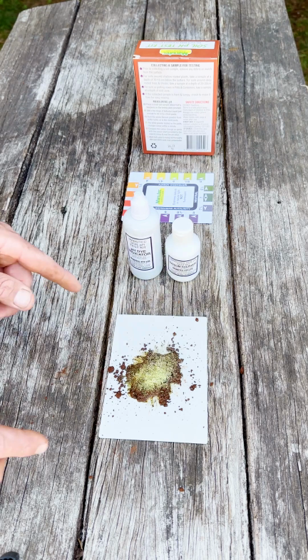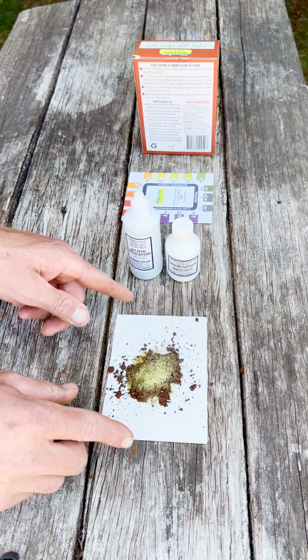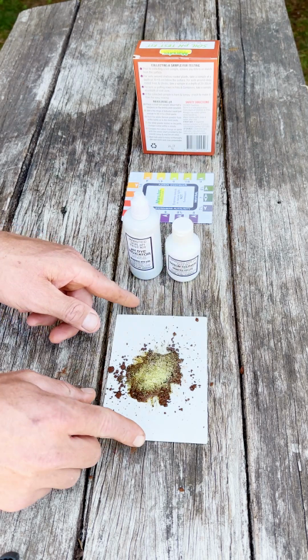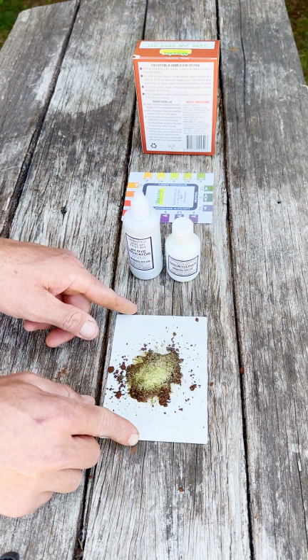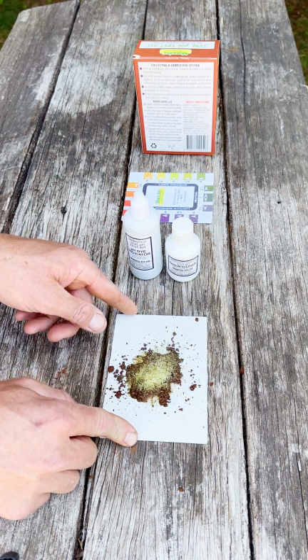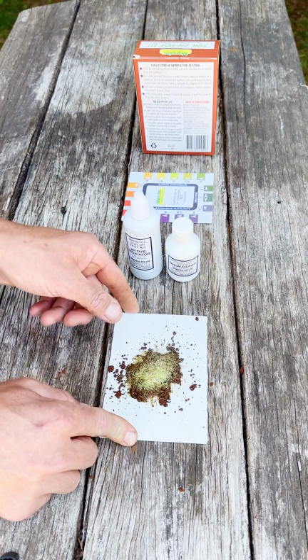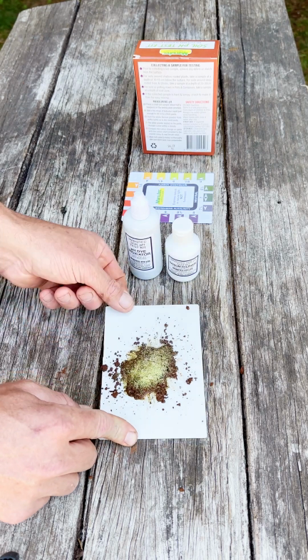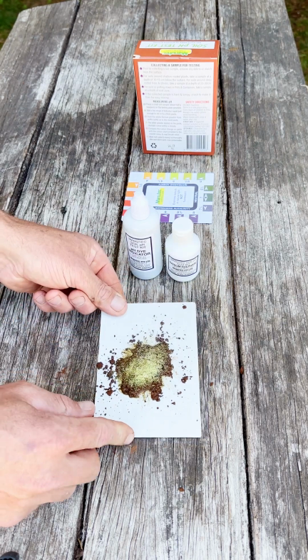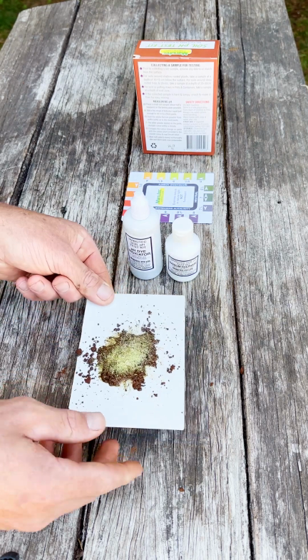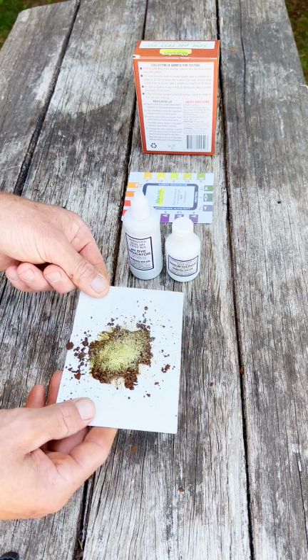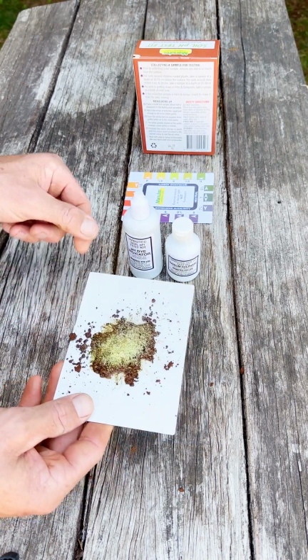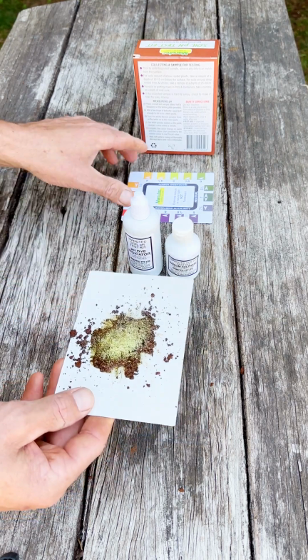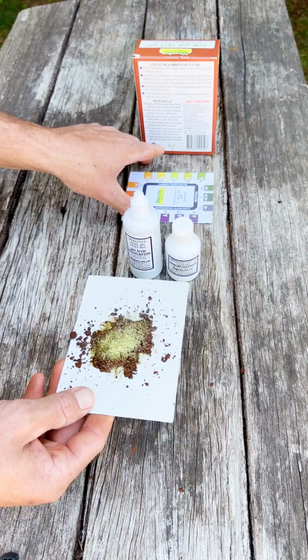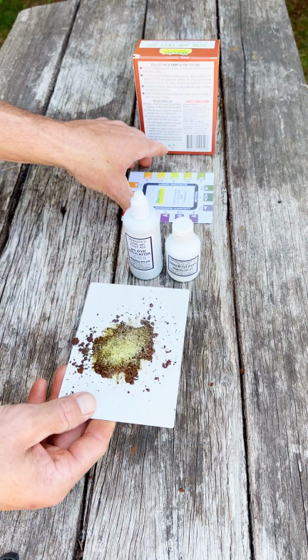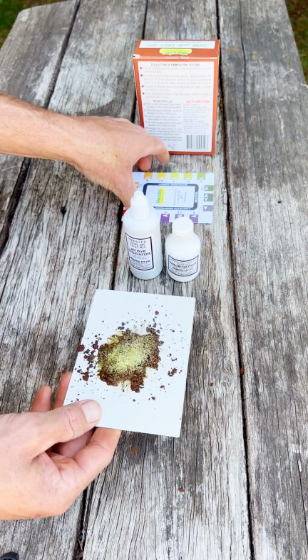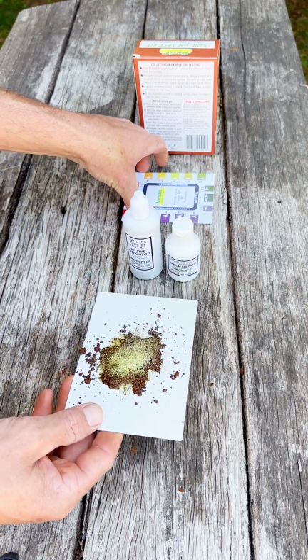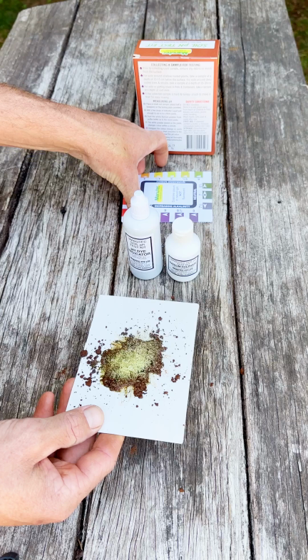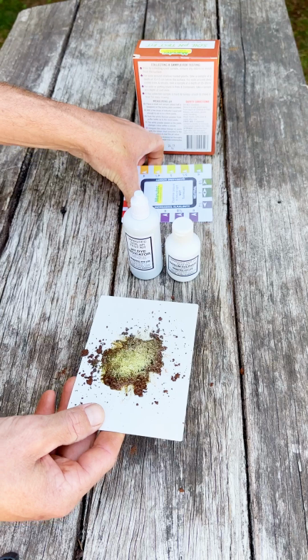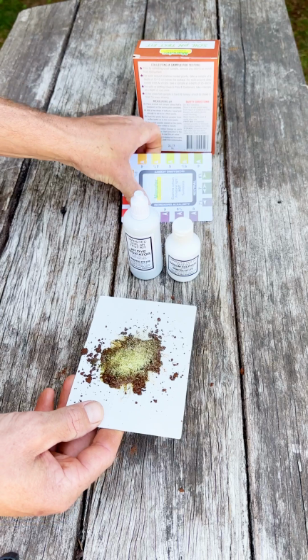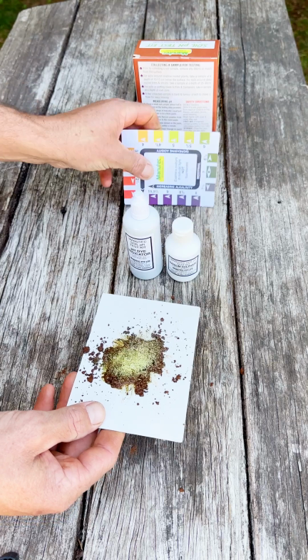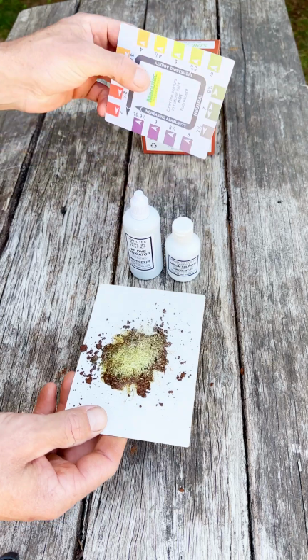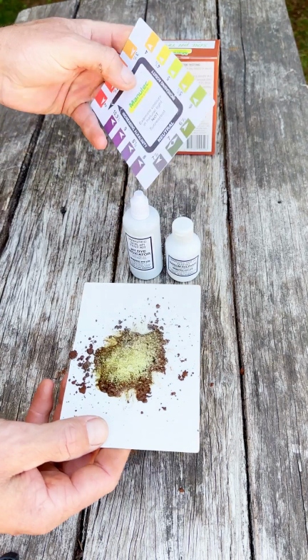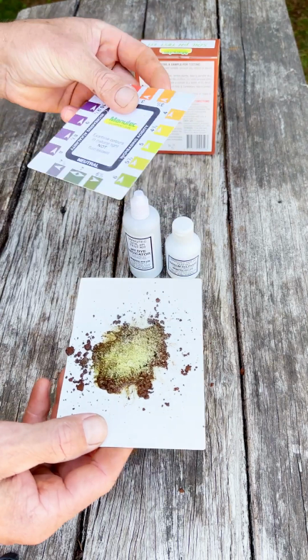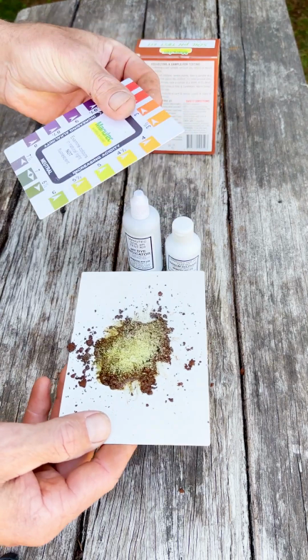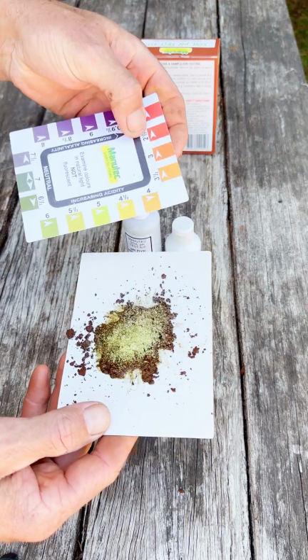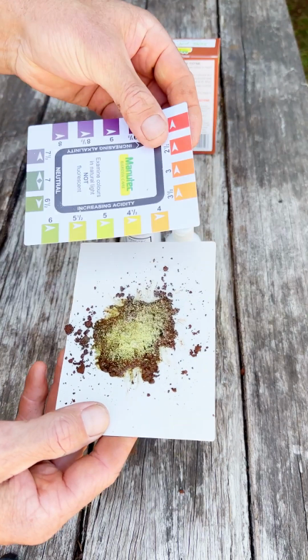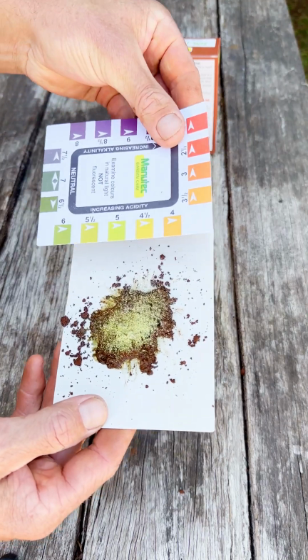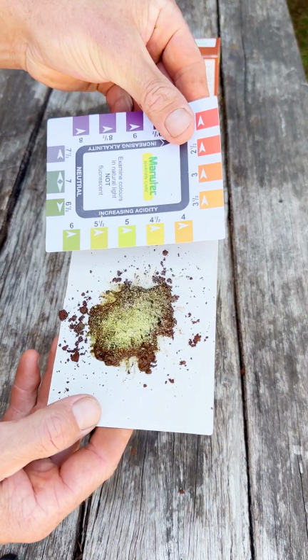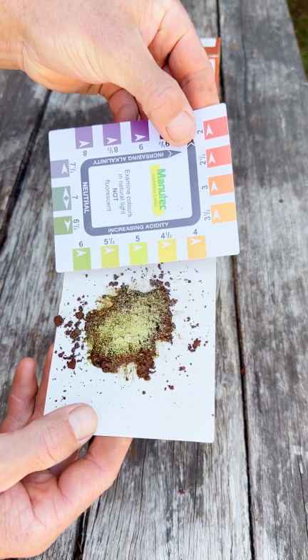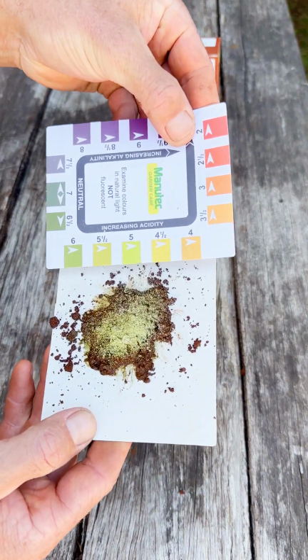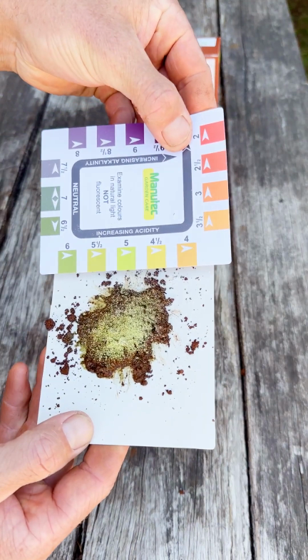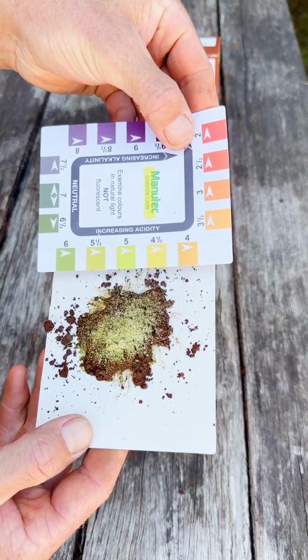All you have to do now is hold the color chart up to your soil and match it to its closest color, and that will tell you your soil's pH.